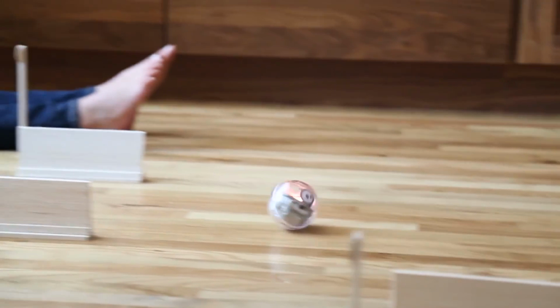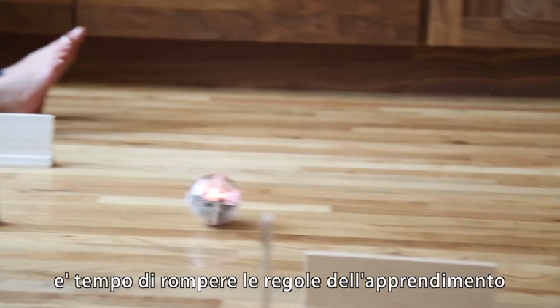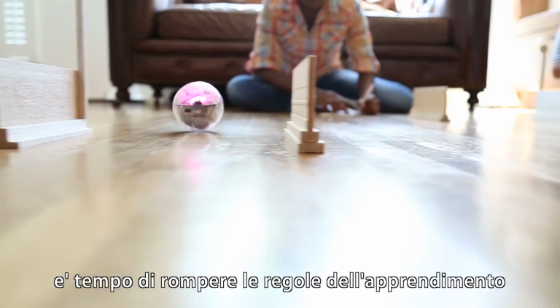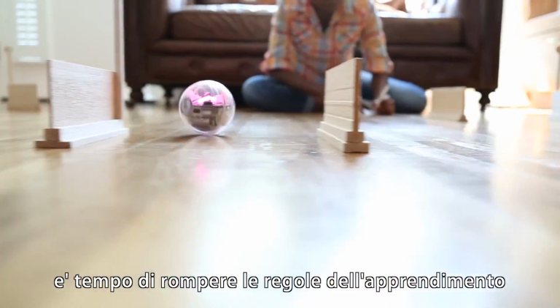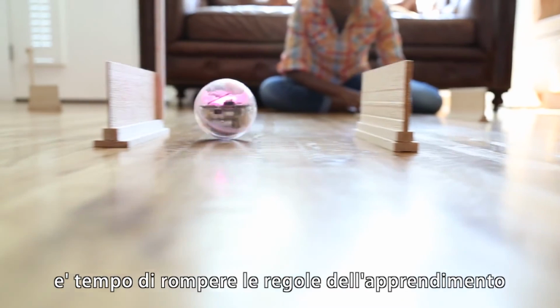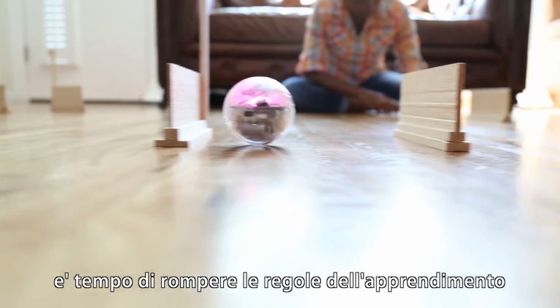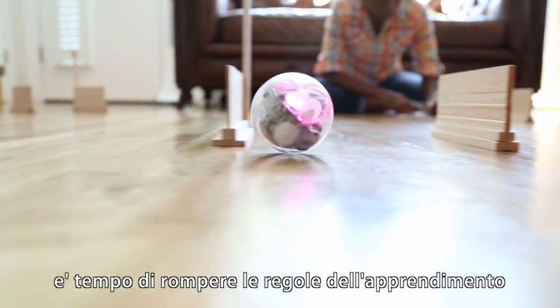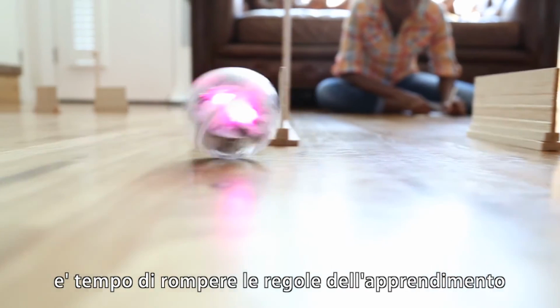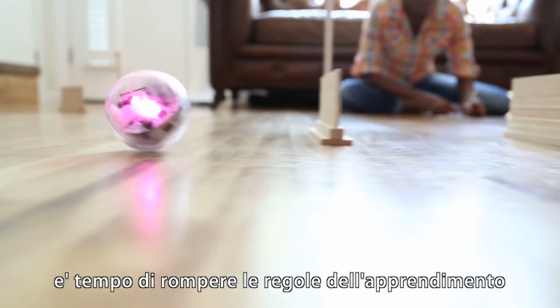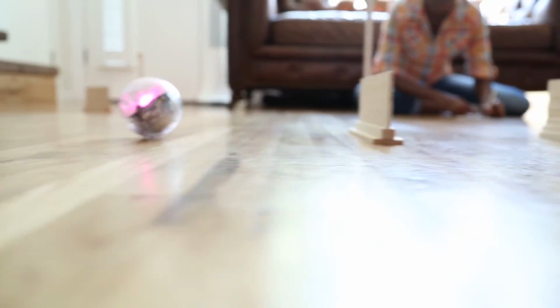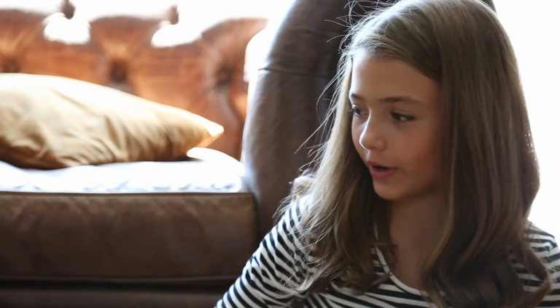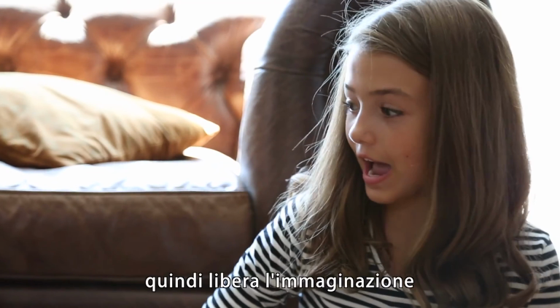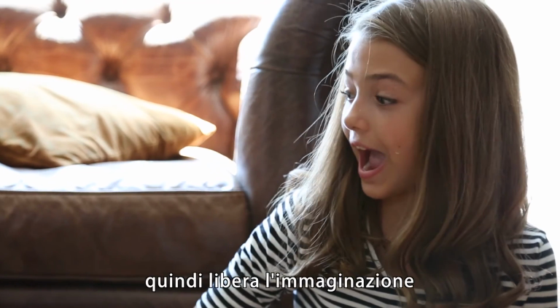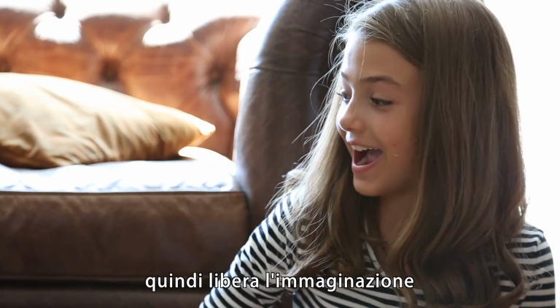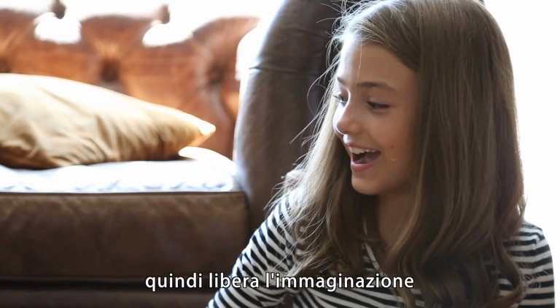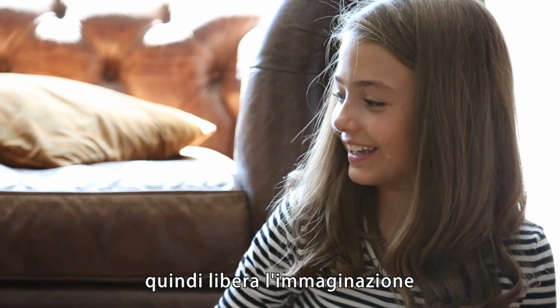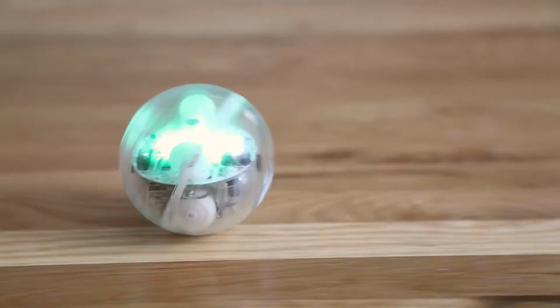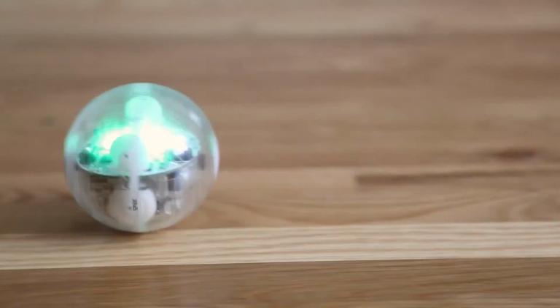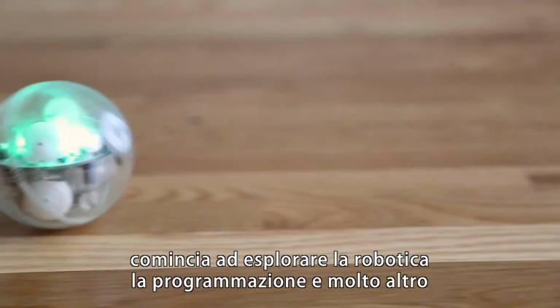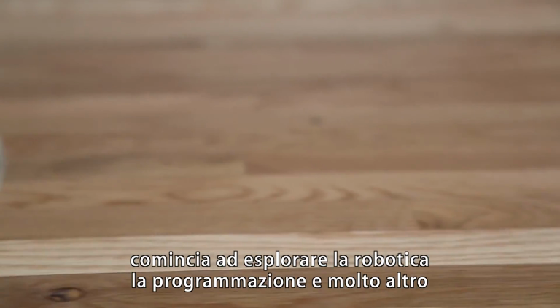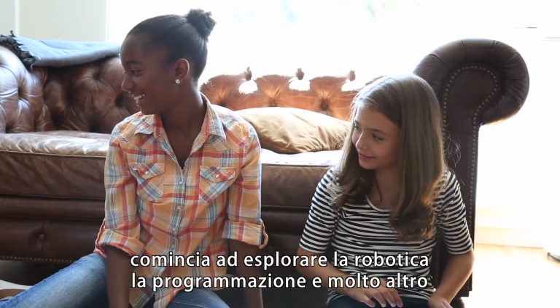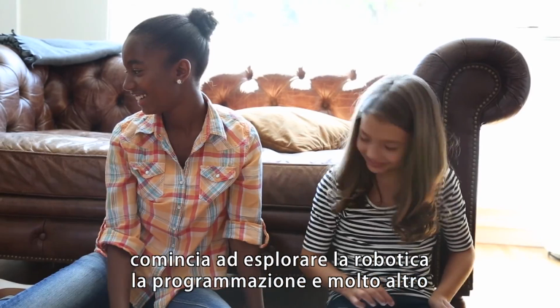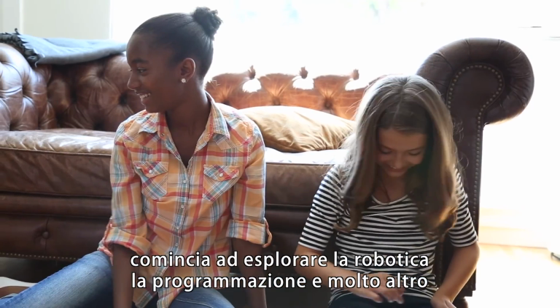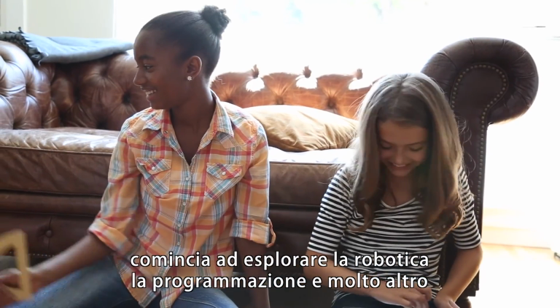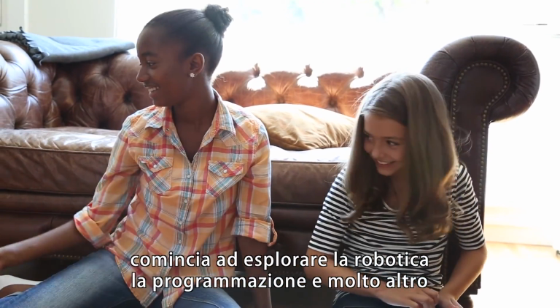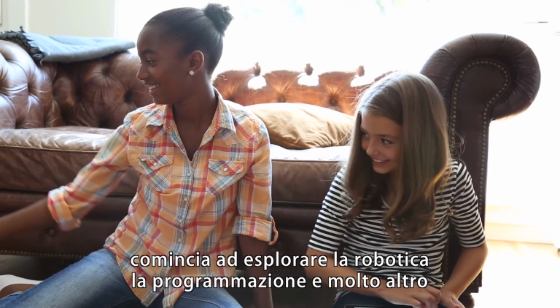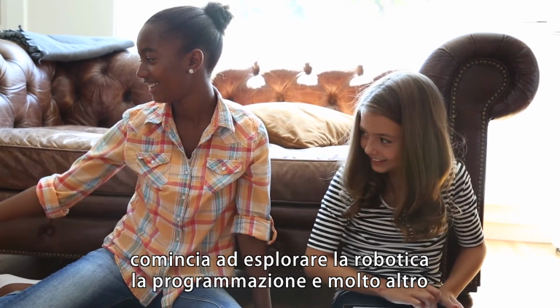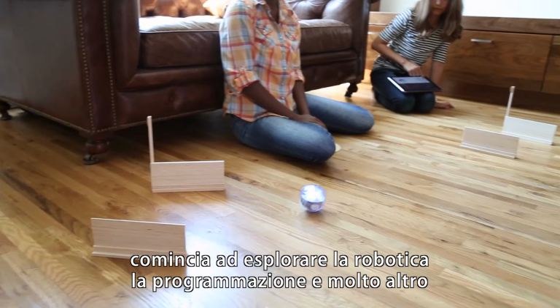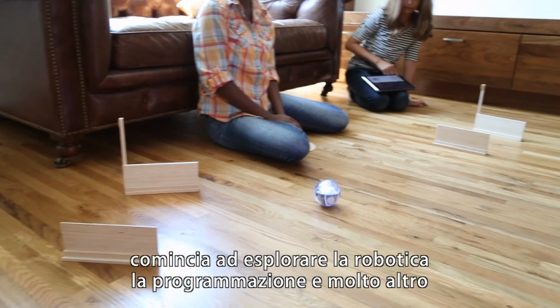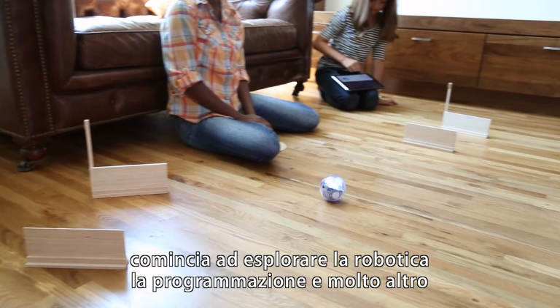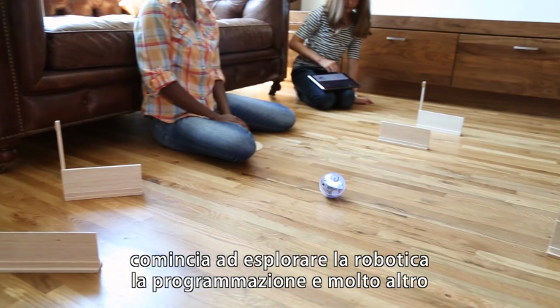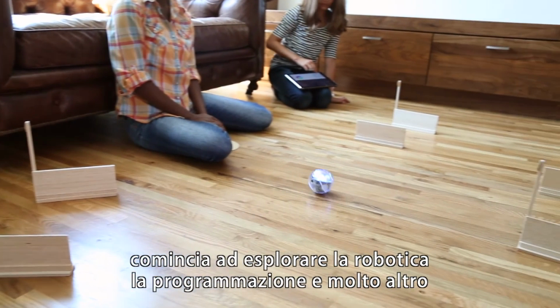It's time to break the rules about learning. So fire up your imagination and begin exploring robotics, programming, and so much more.